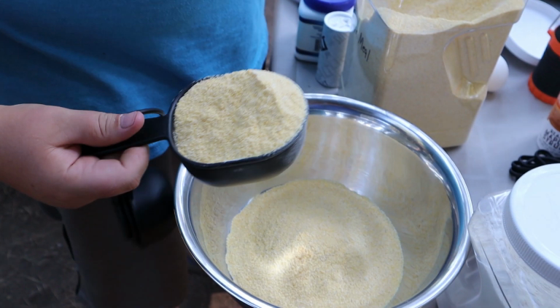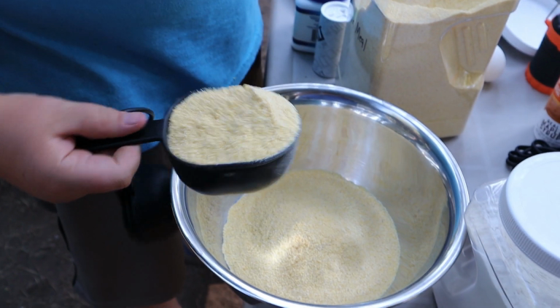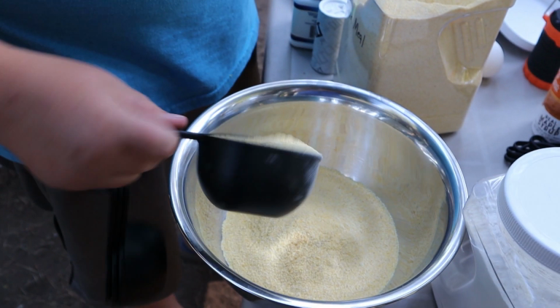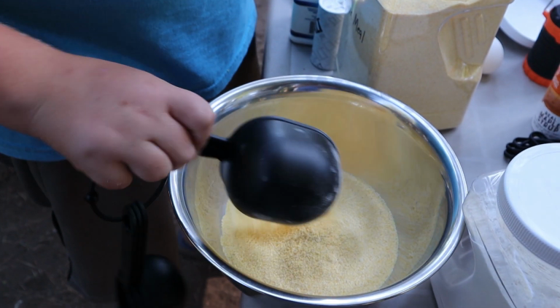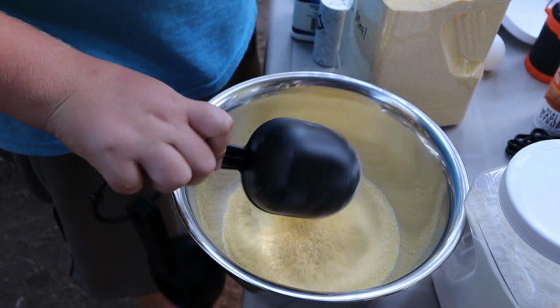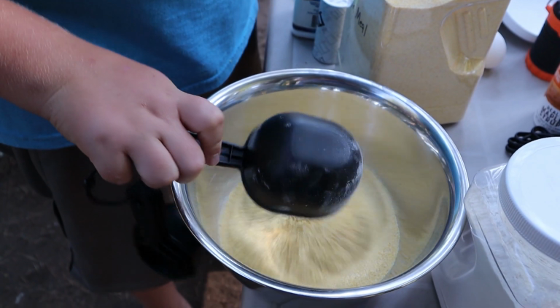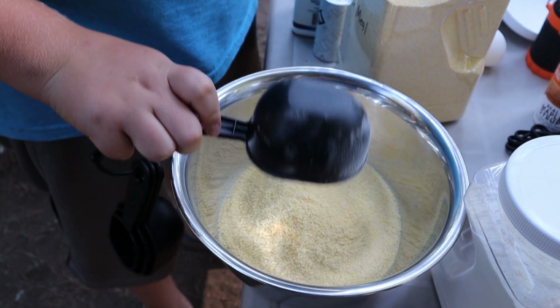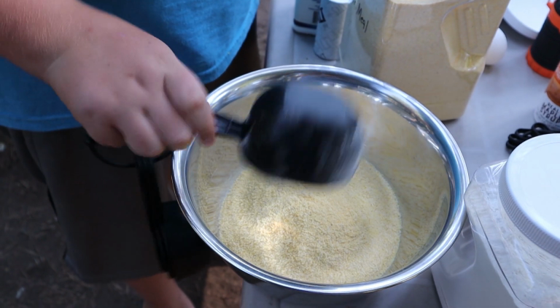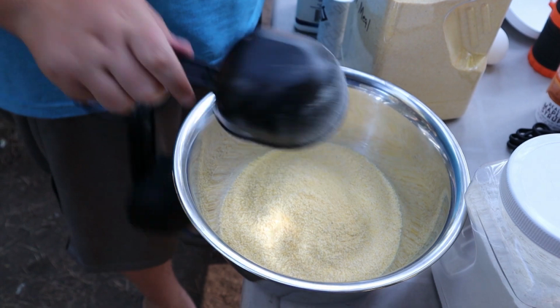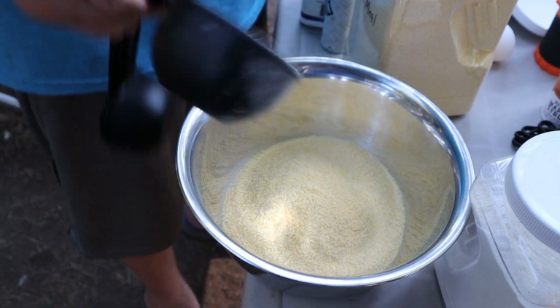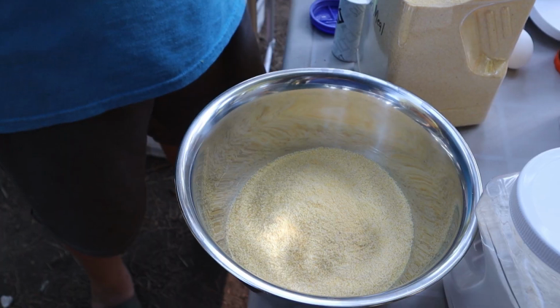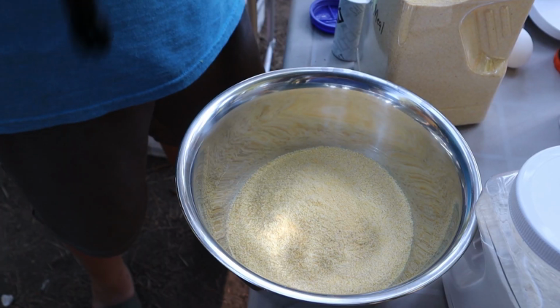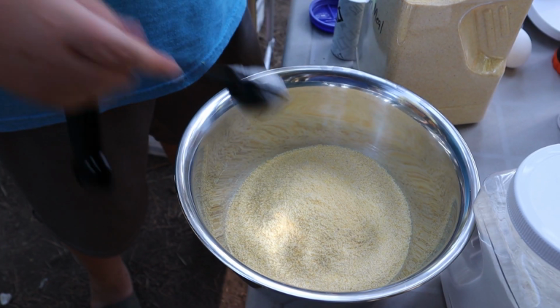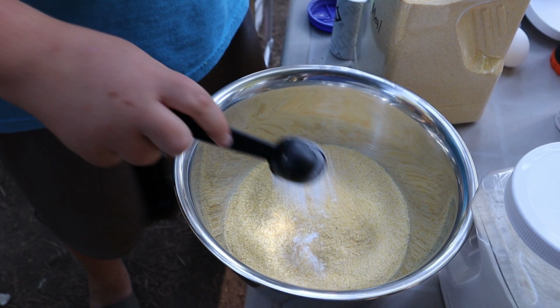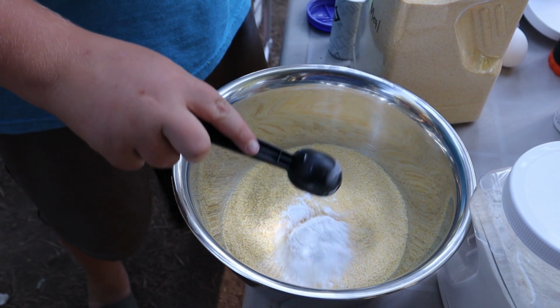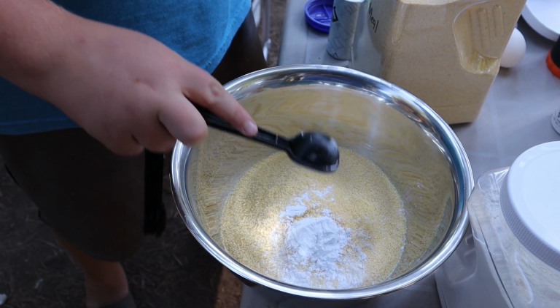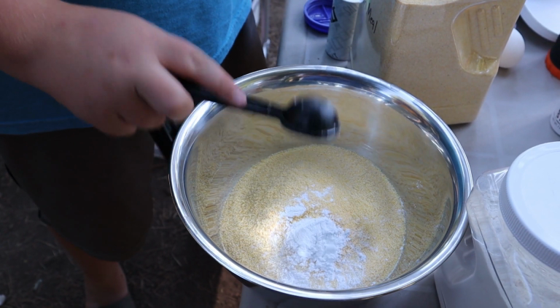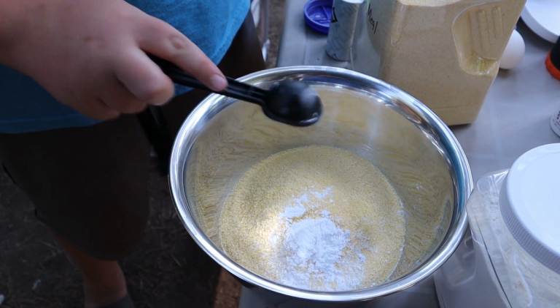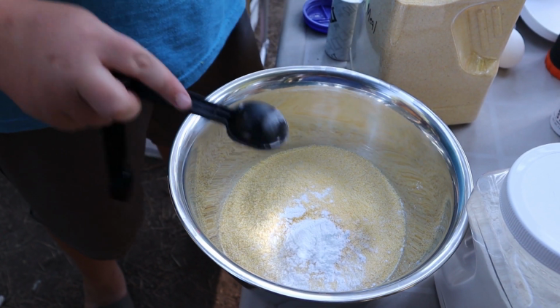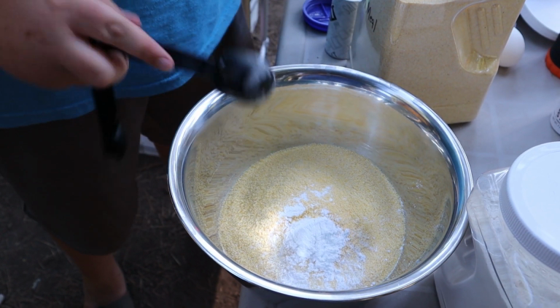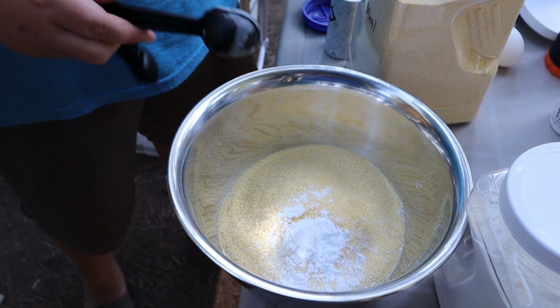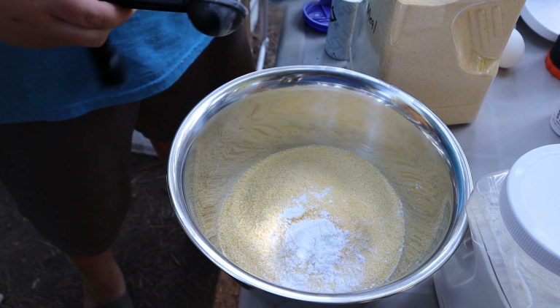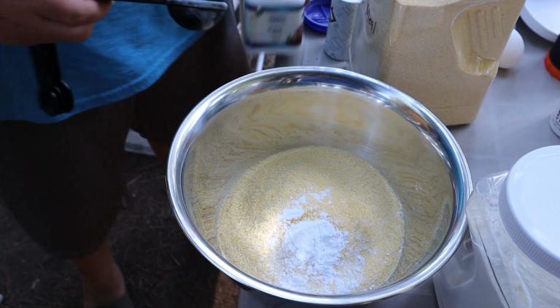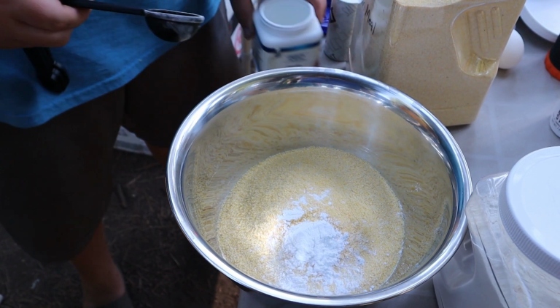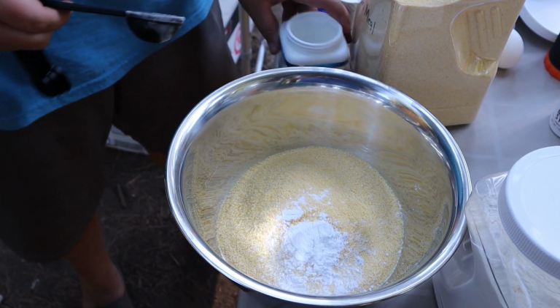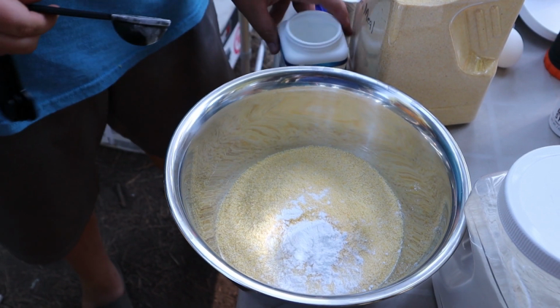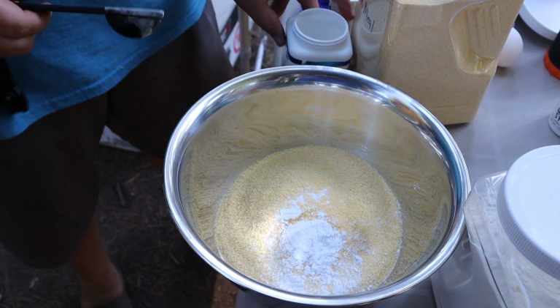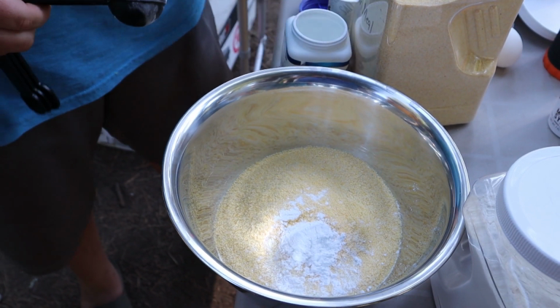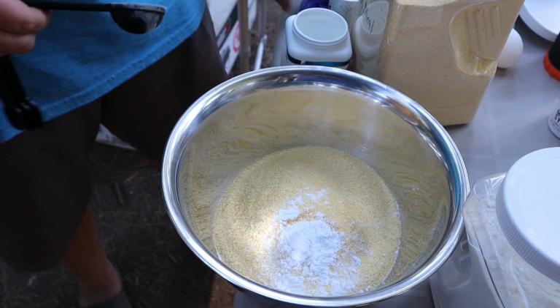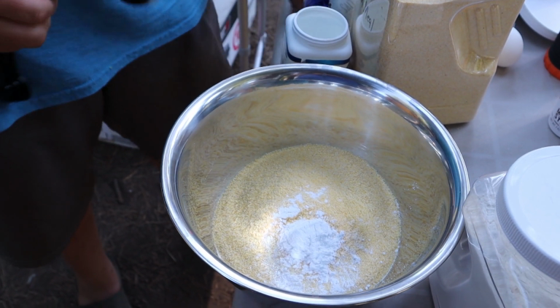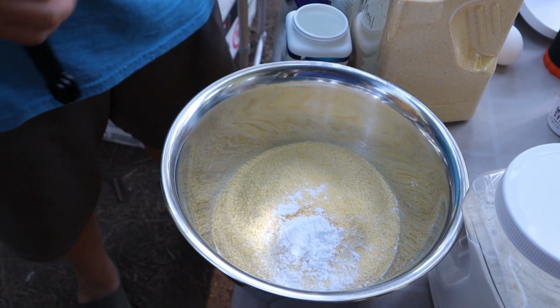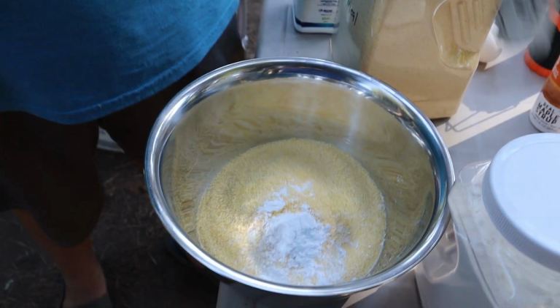First, add your two cups cornmeal and one tablespoon baking powder, and one teaspoon salt.